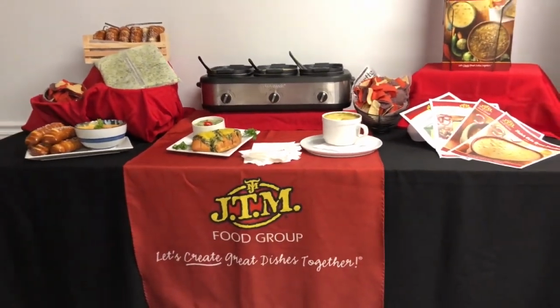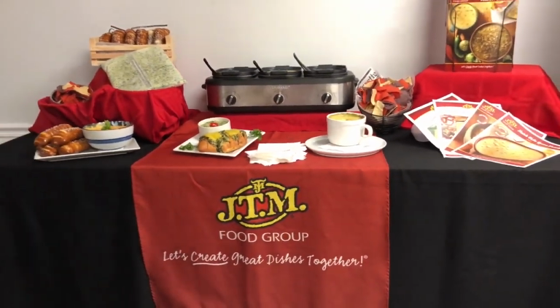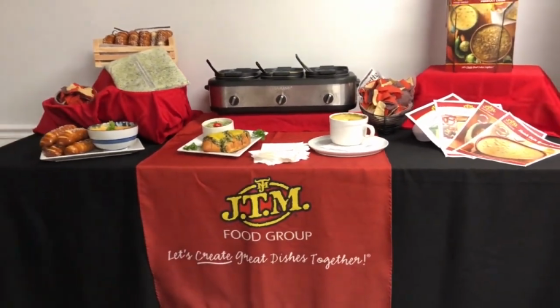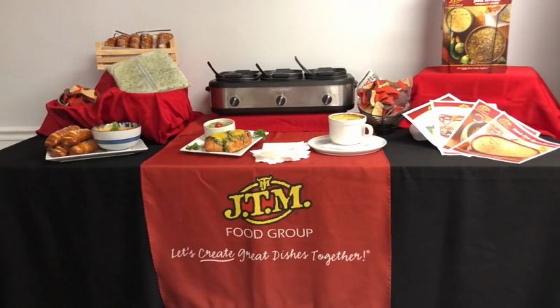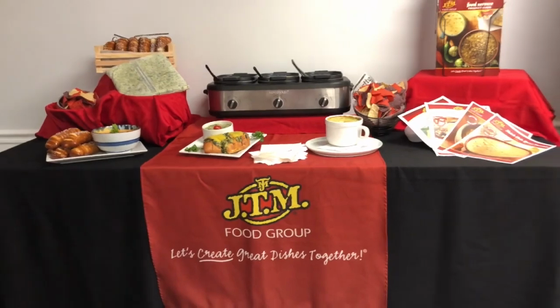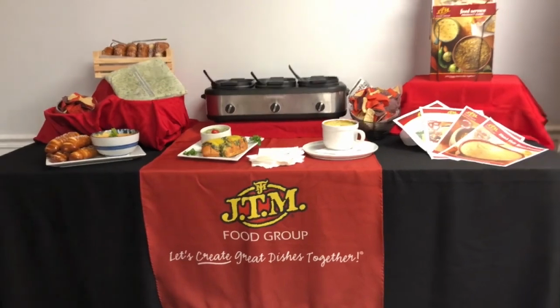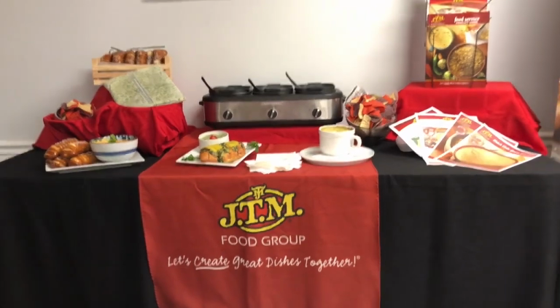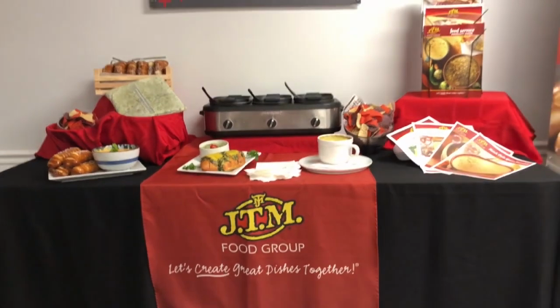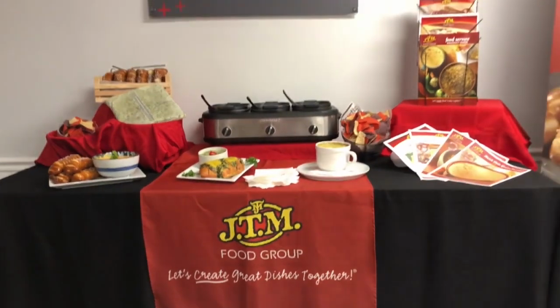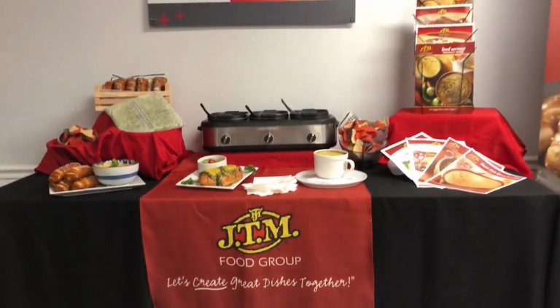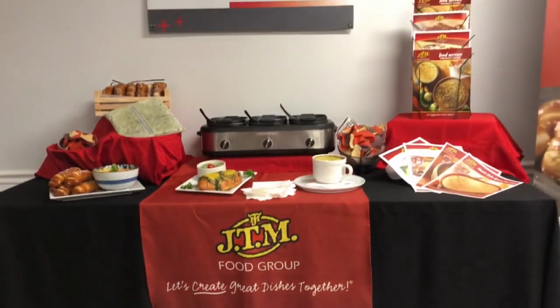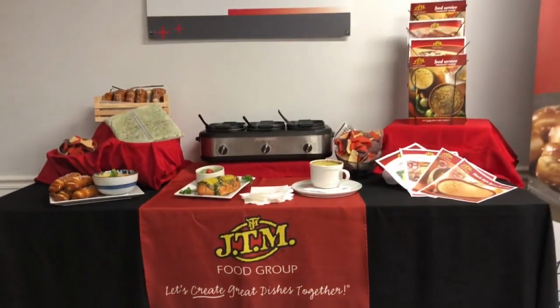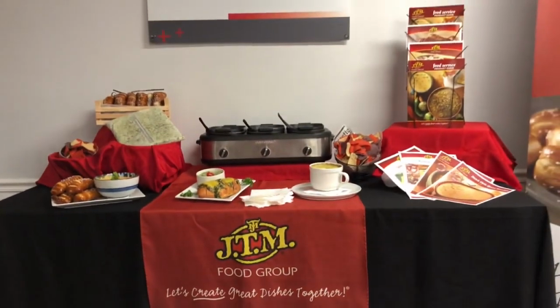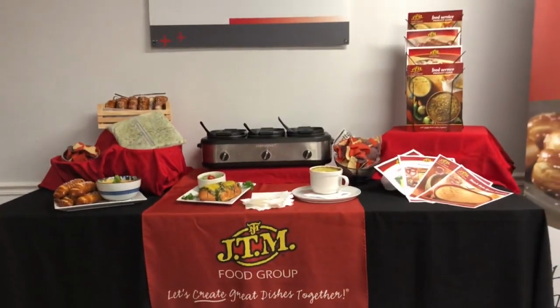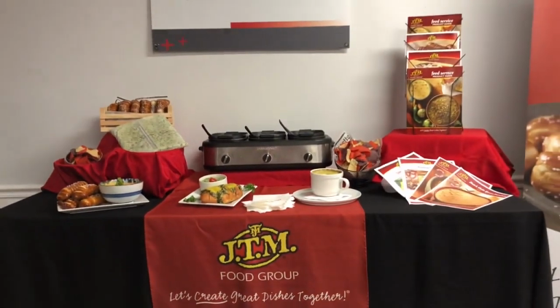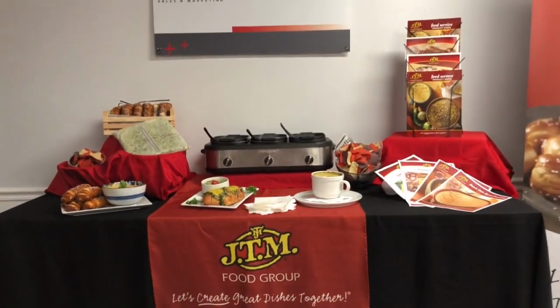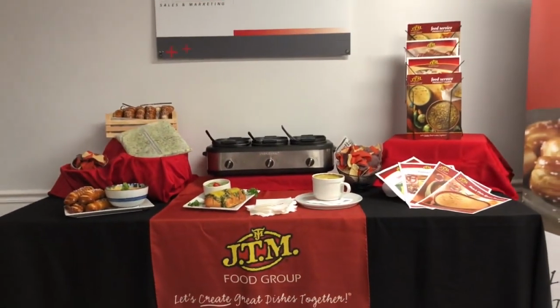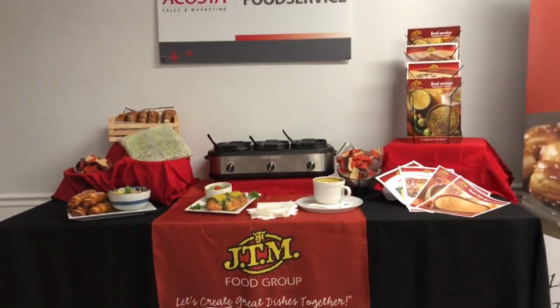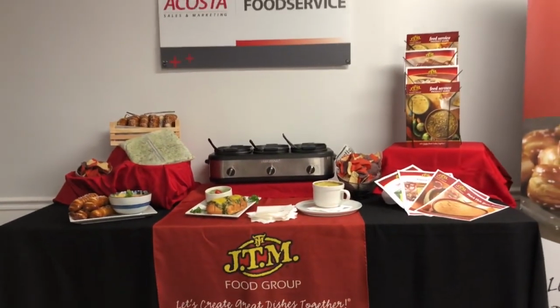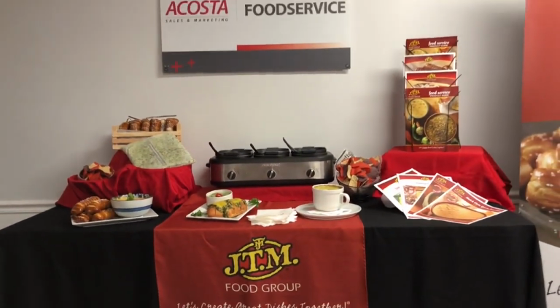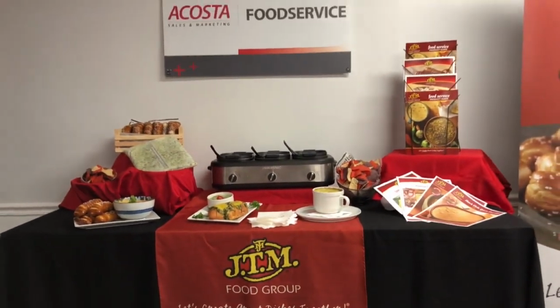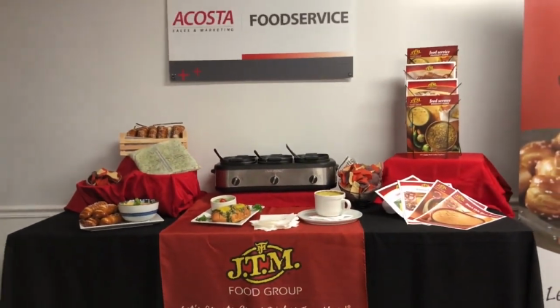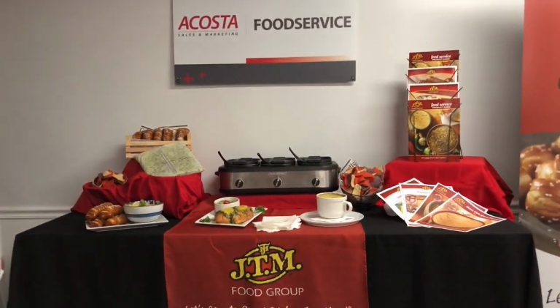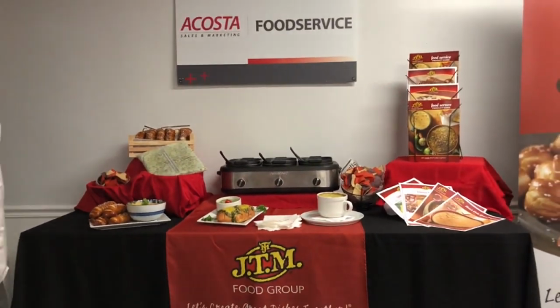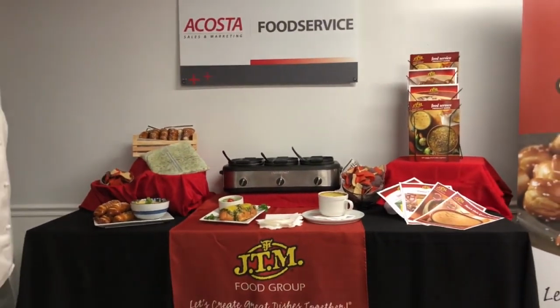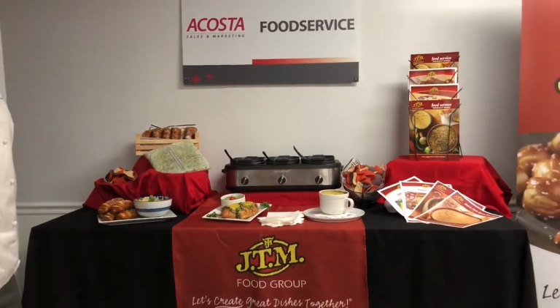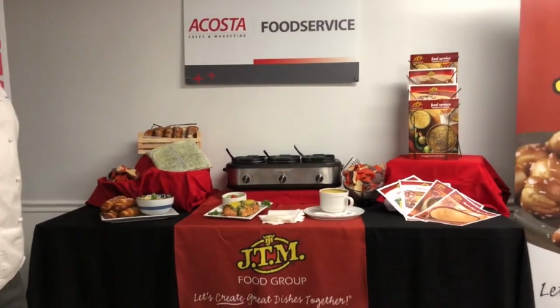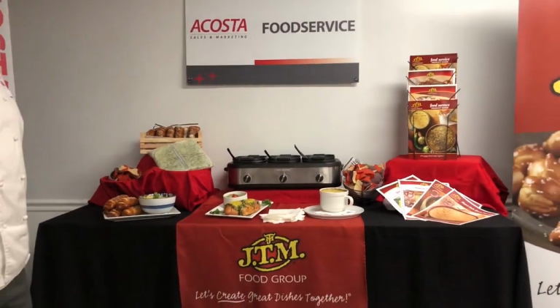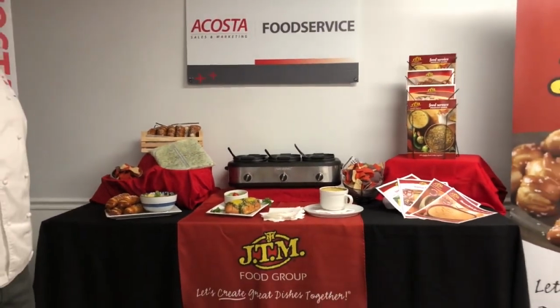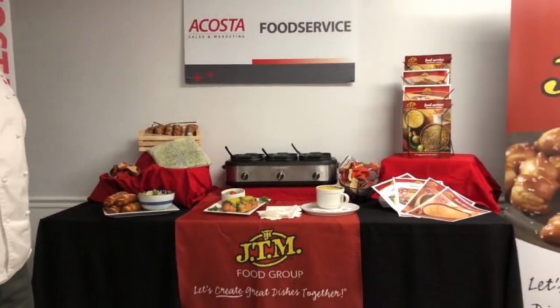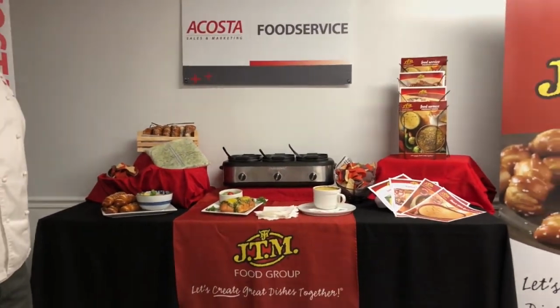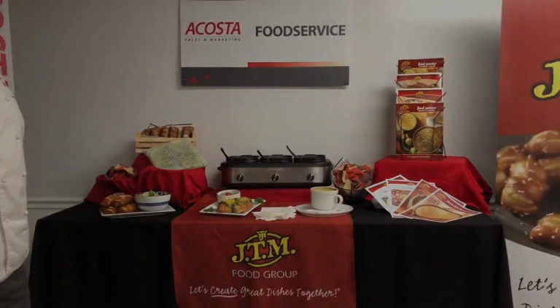If you have any questions or would like some samples, contact your Acosta New England rep.